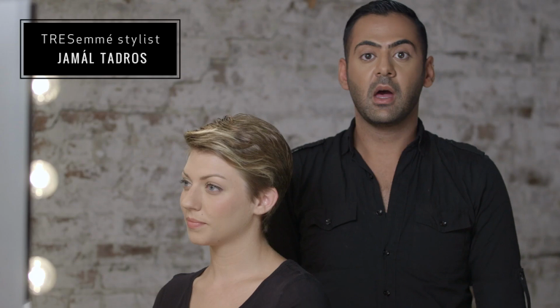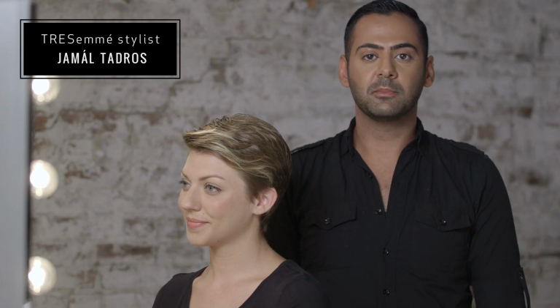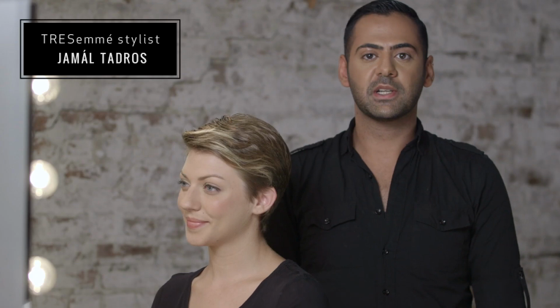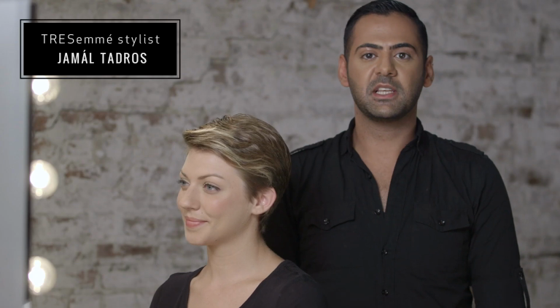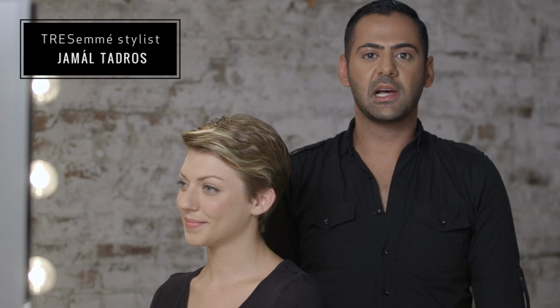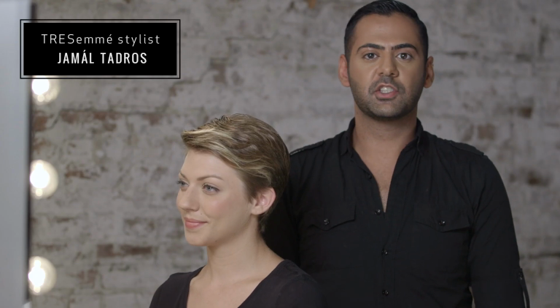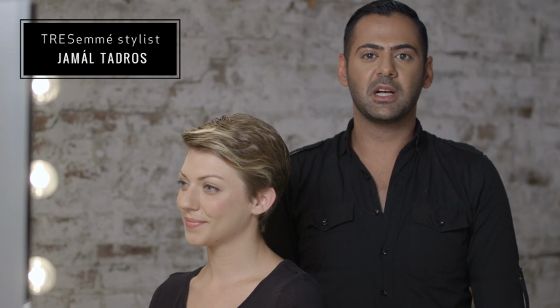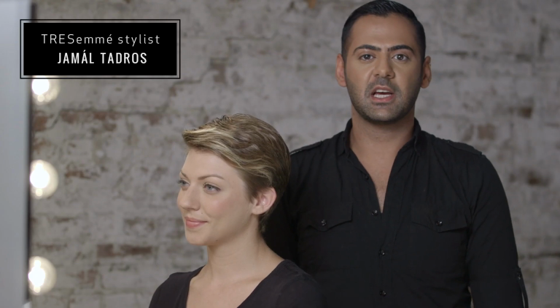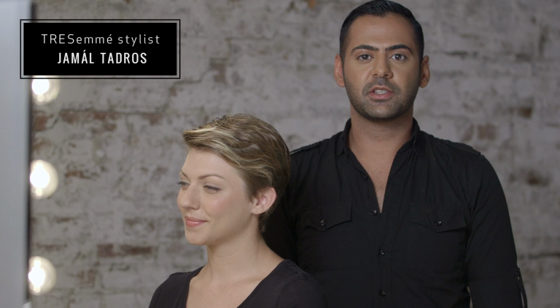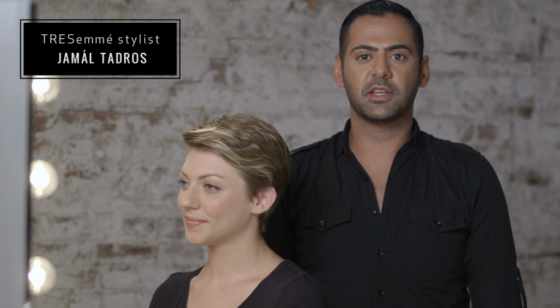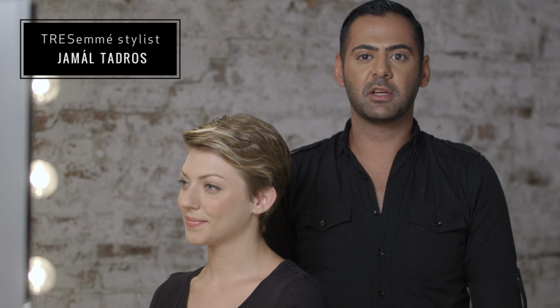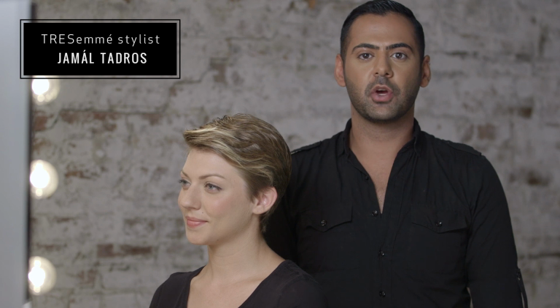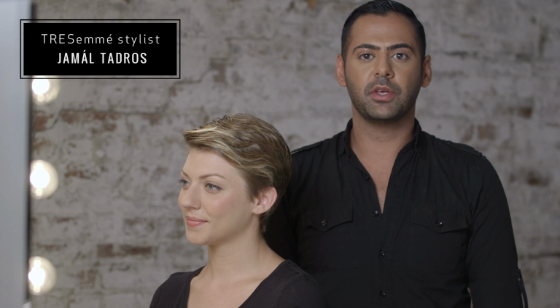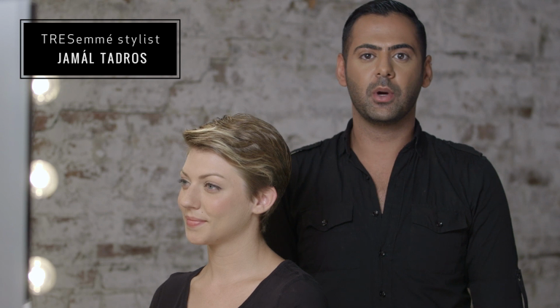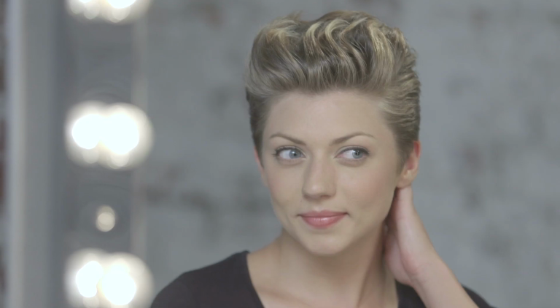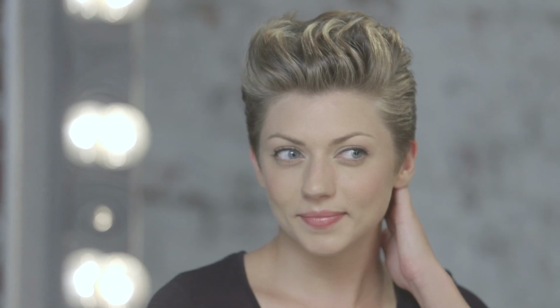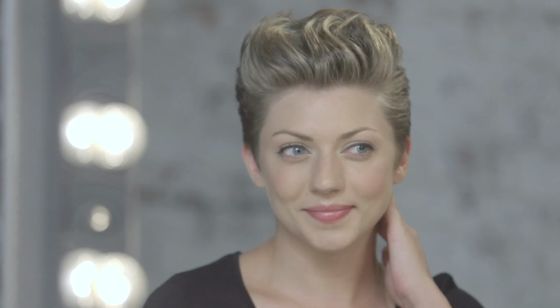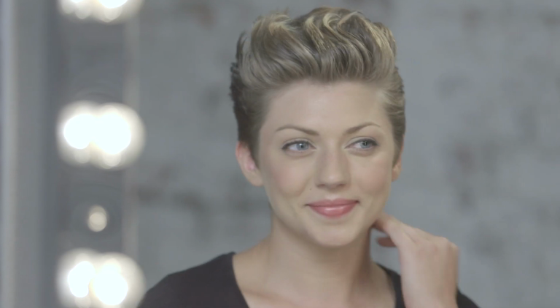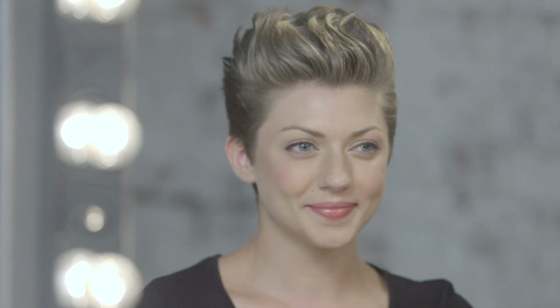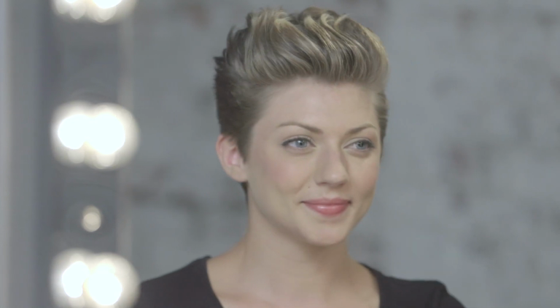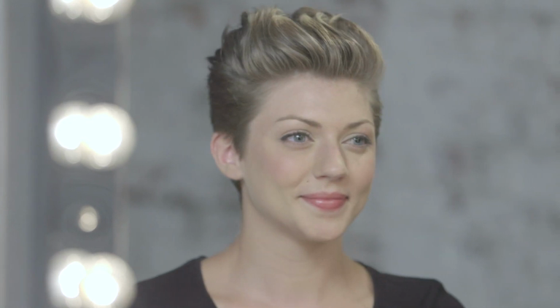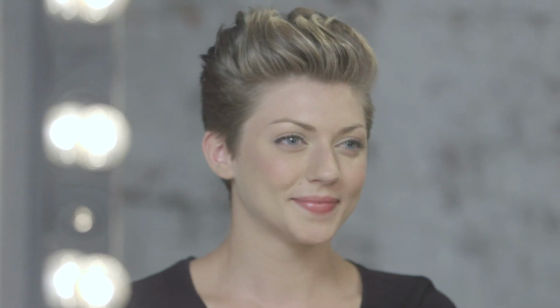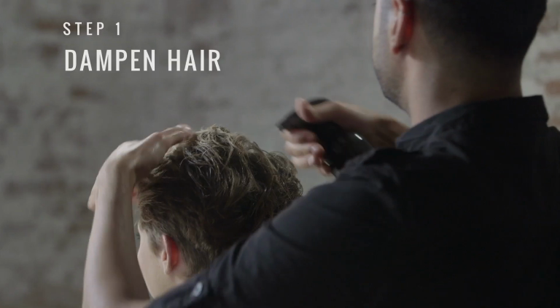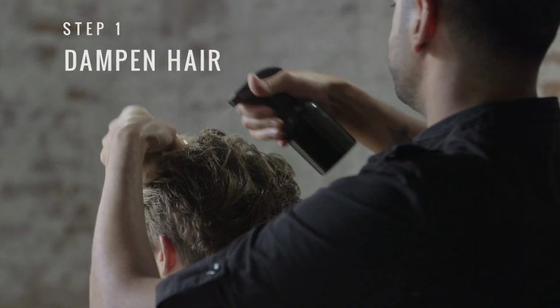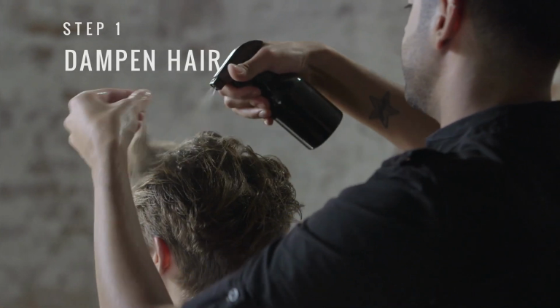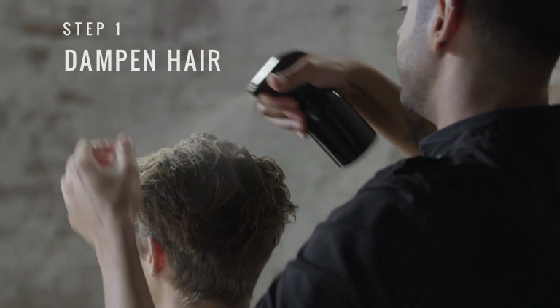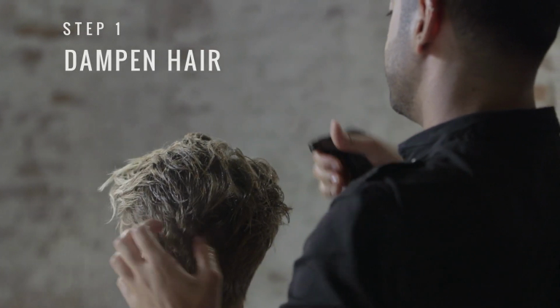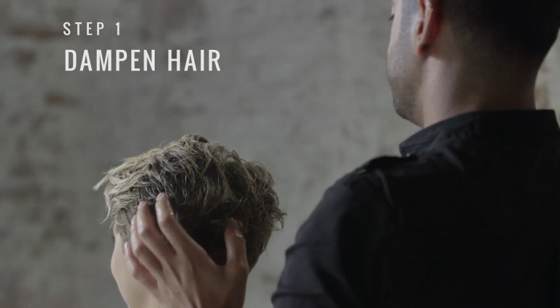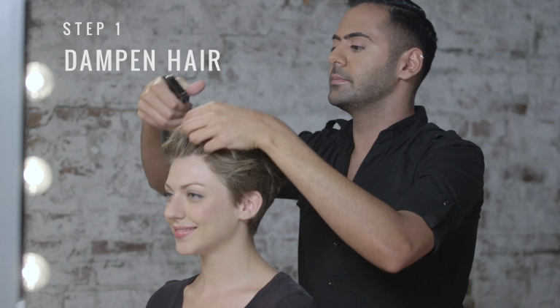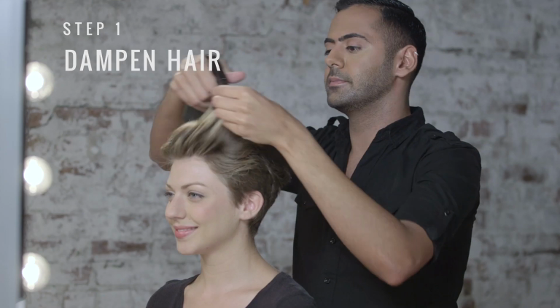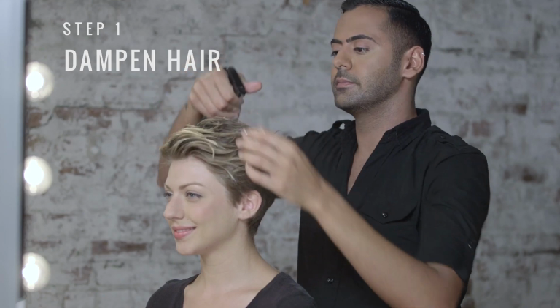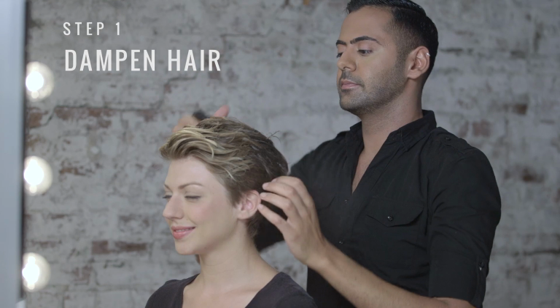I'm Tresemé stylist Jamal Tadras, and today I'm going to show you an office look for short hair. We're going to start our look by dampening our hair.